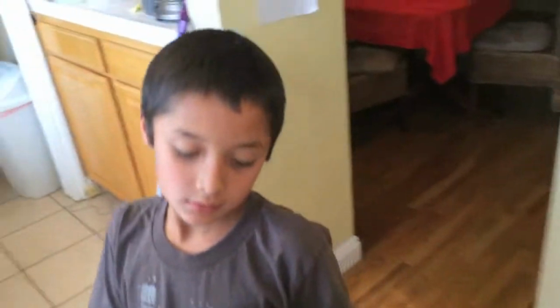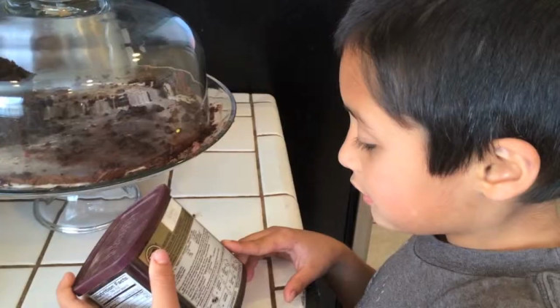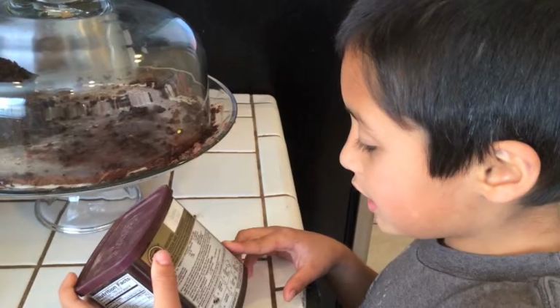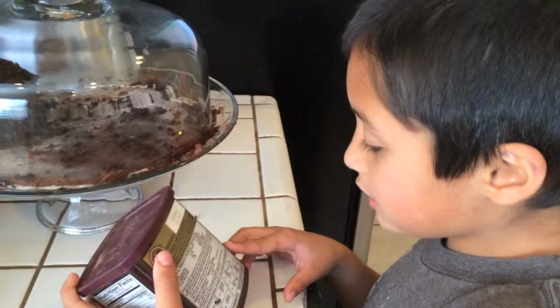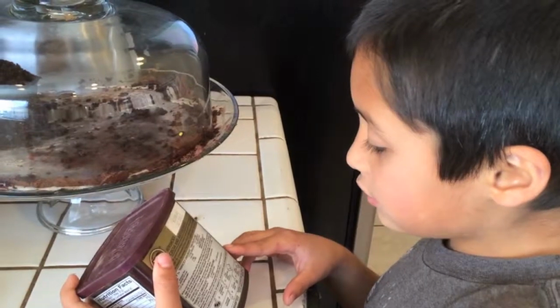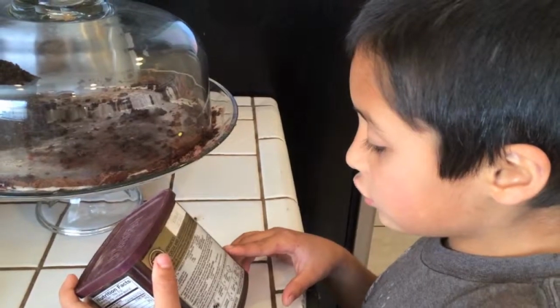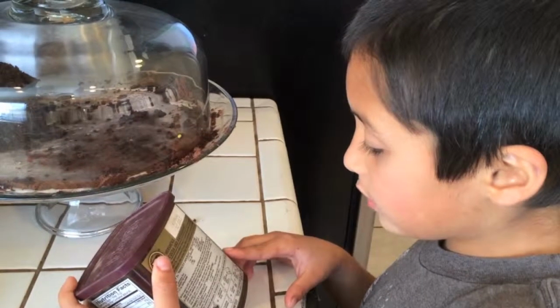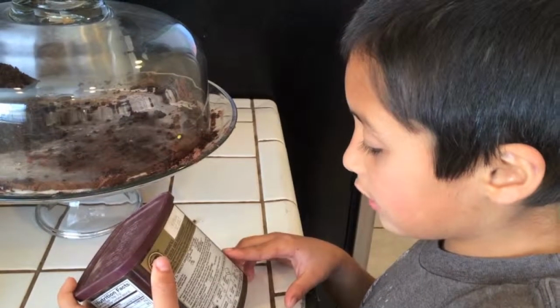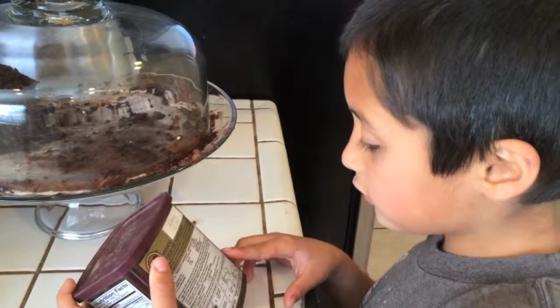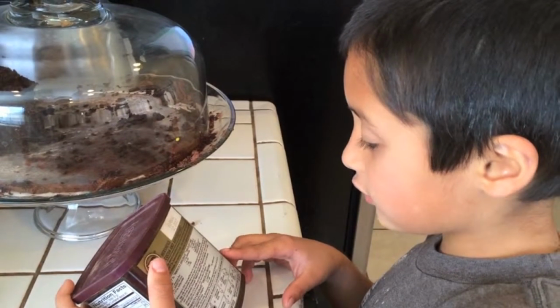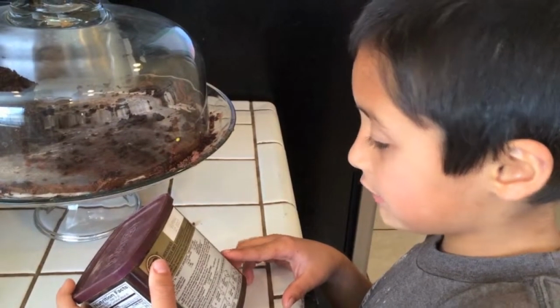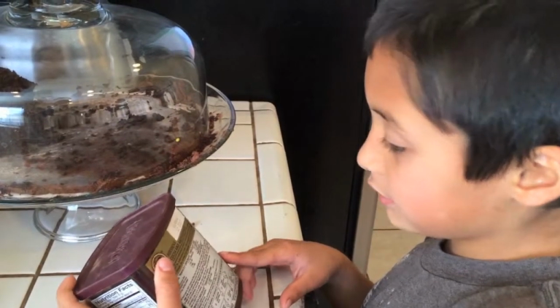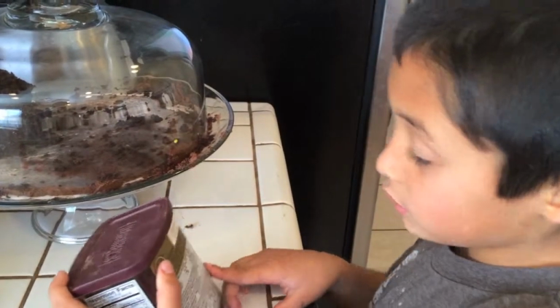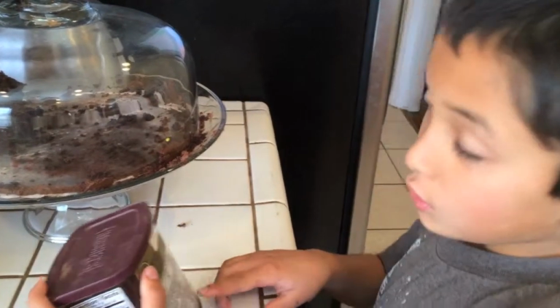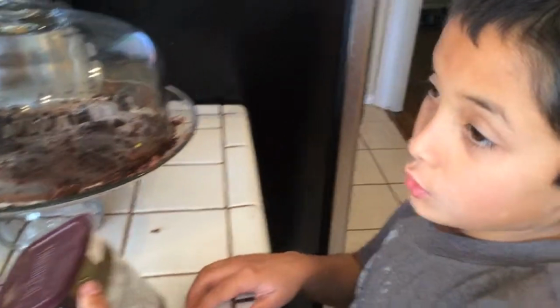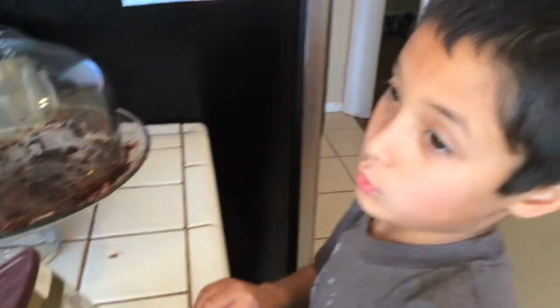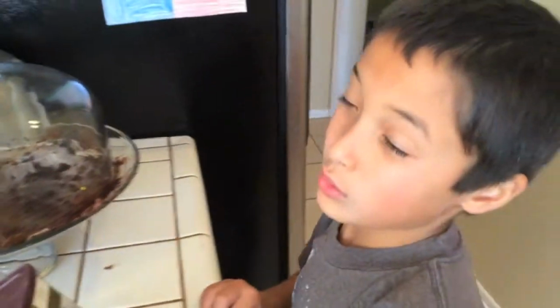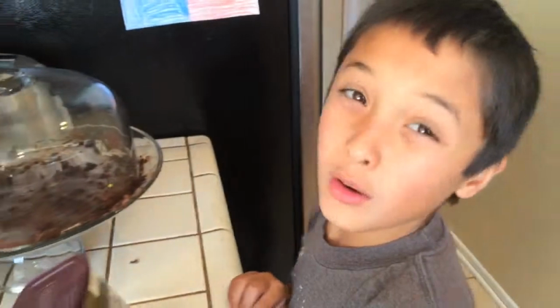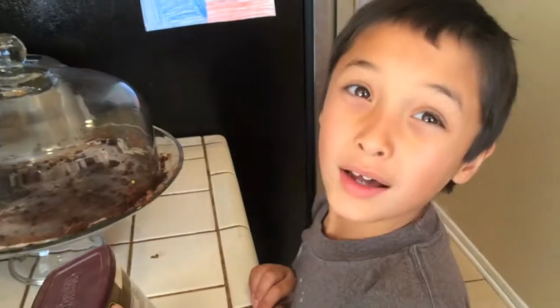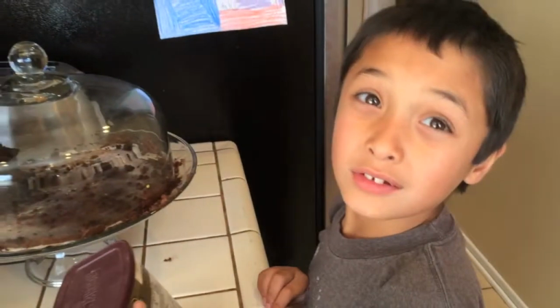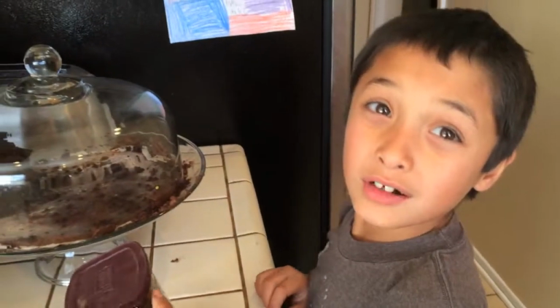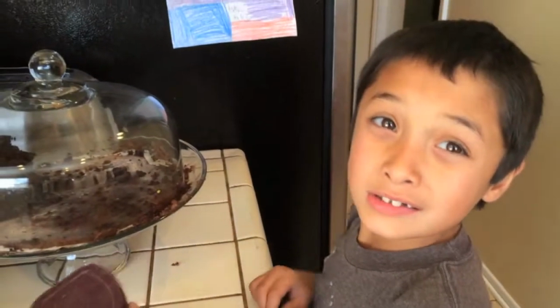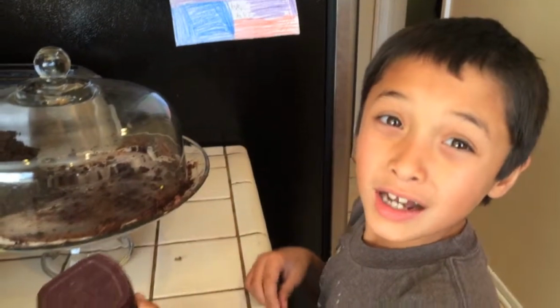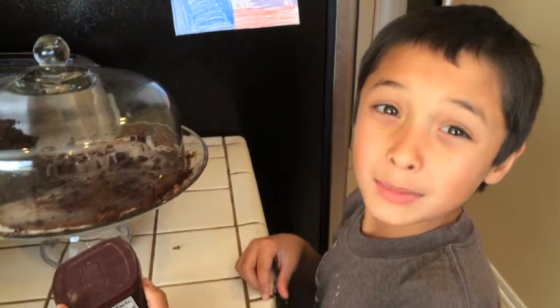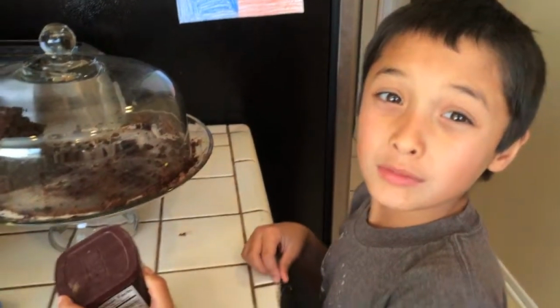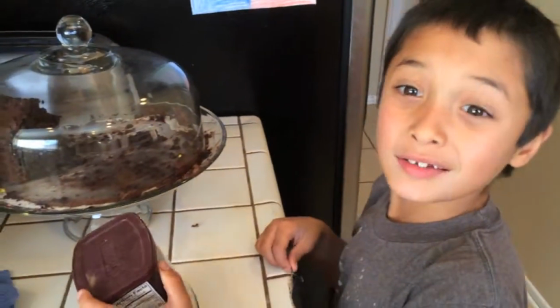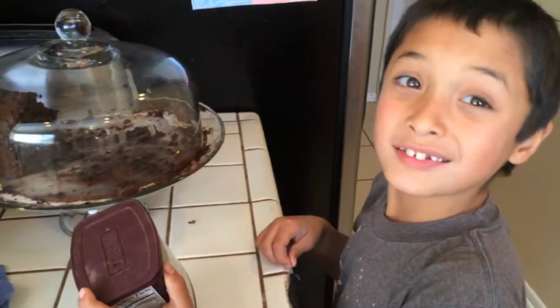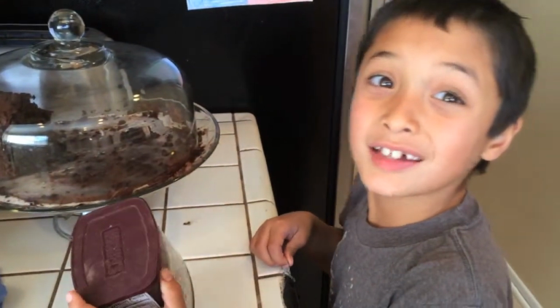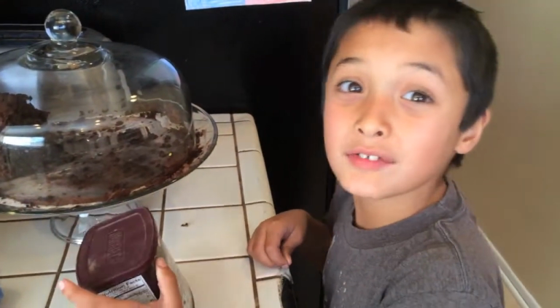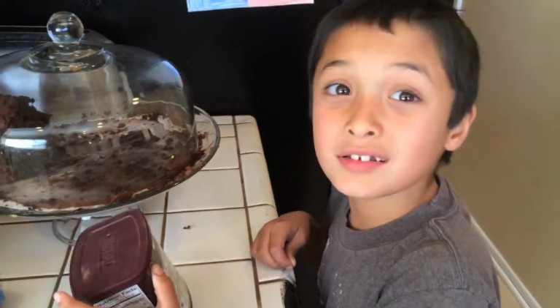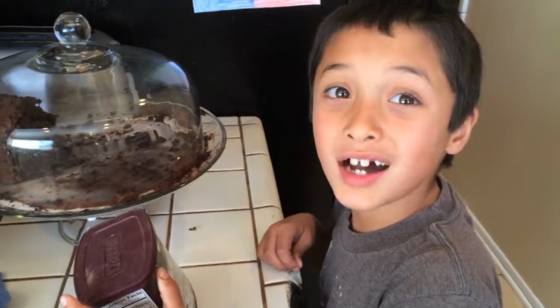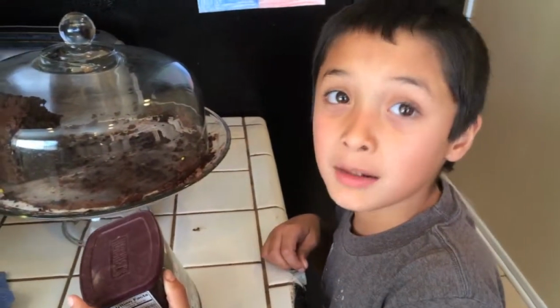Ten to twelve servings. Whoa, that's a long time. I read it seven times.